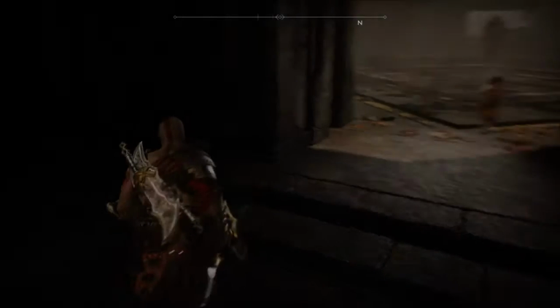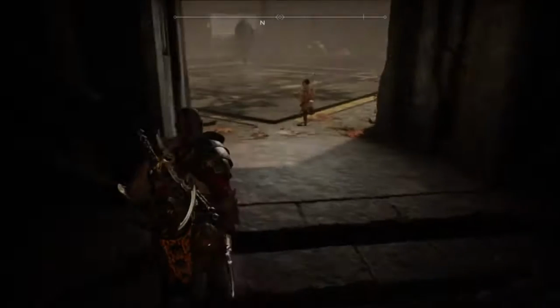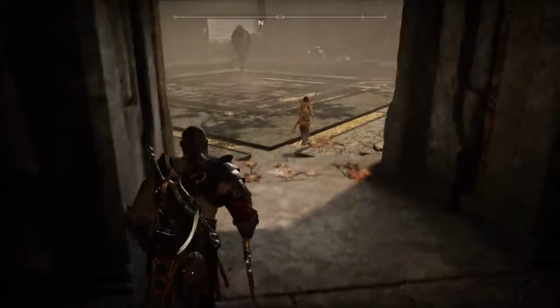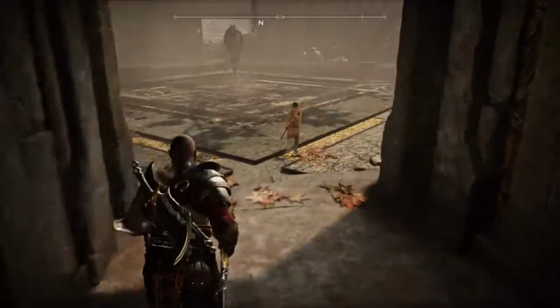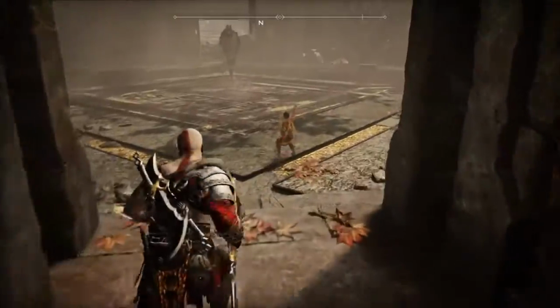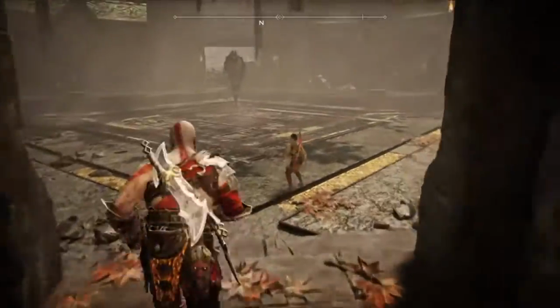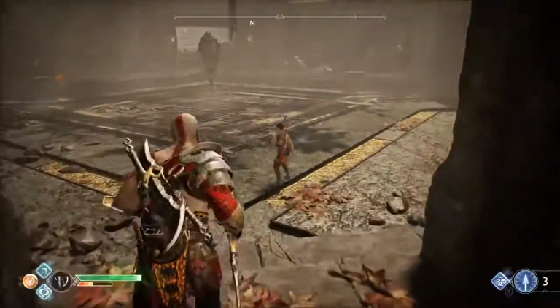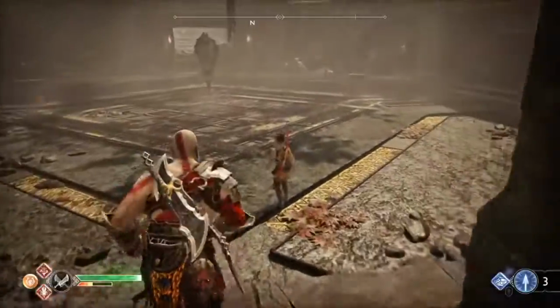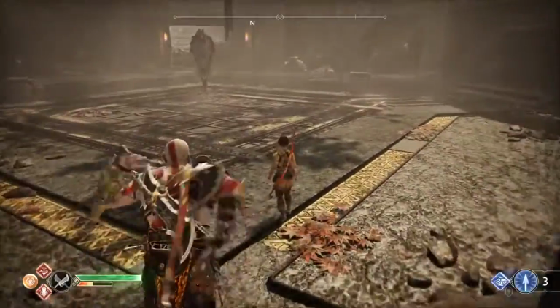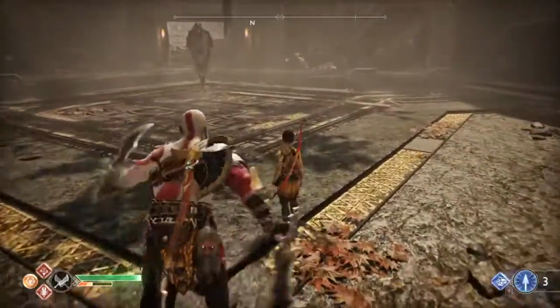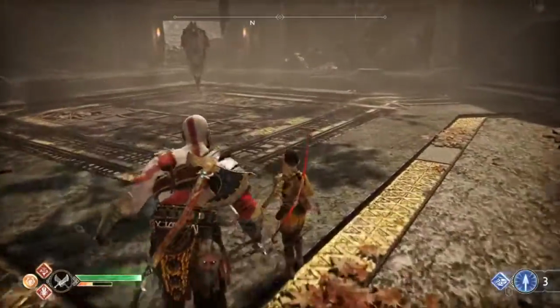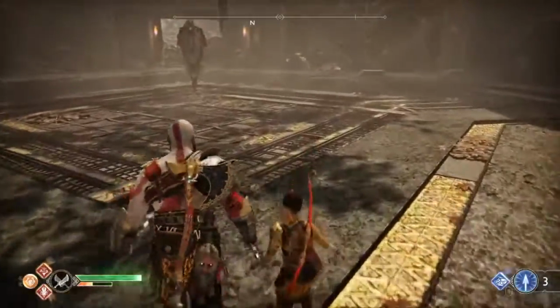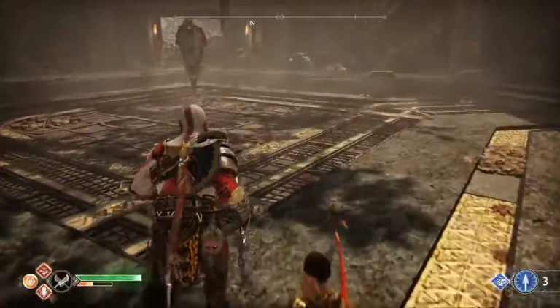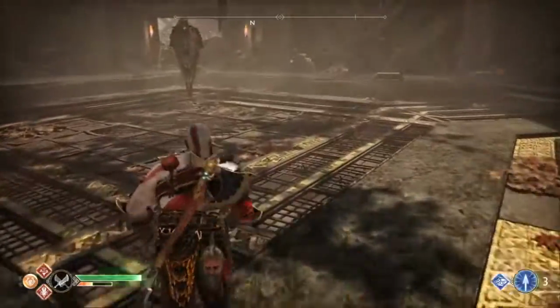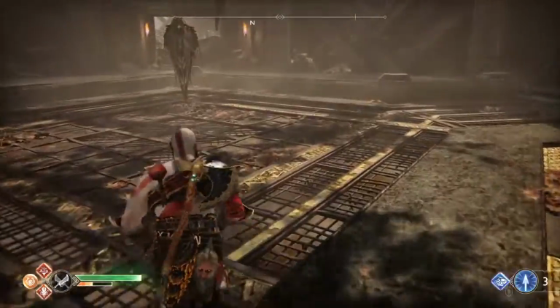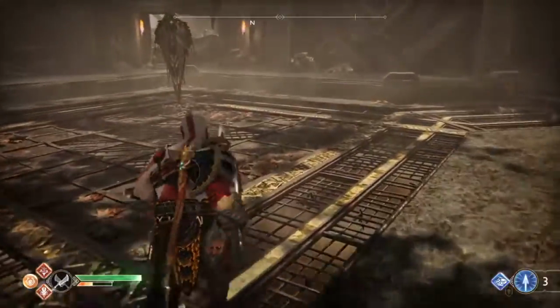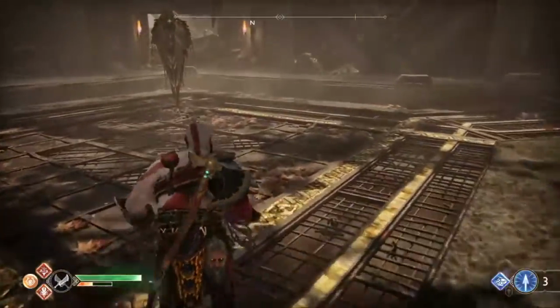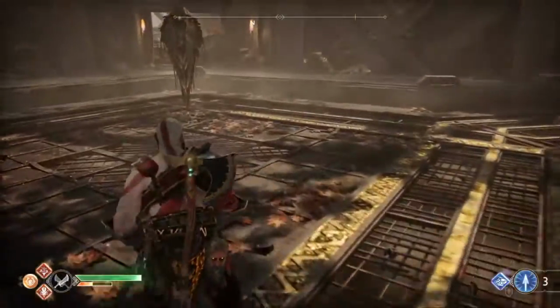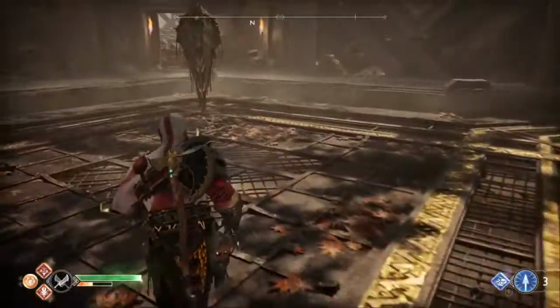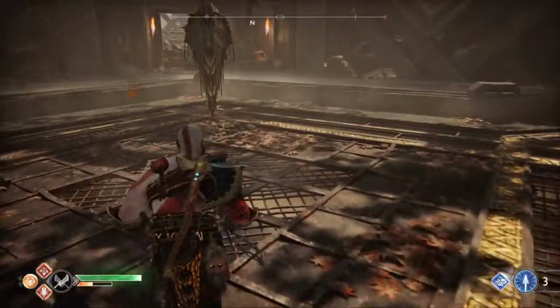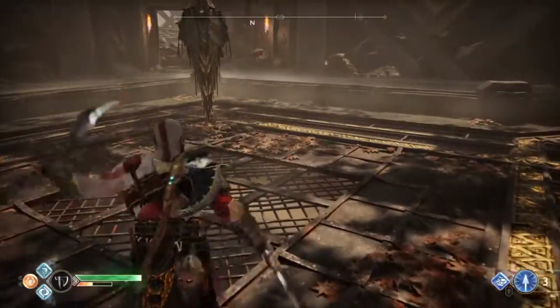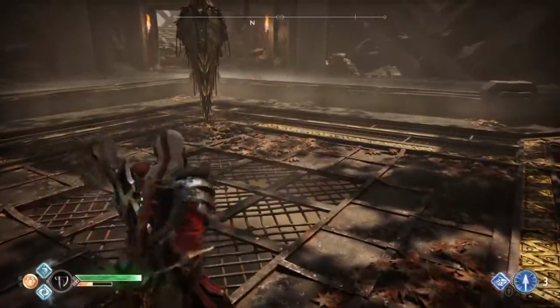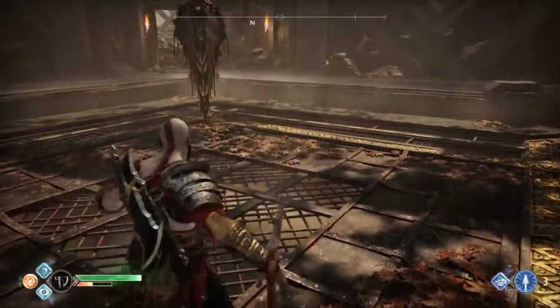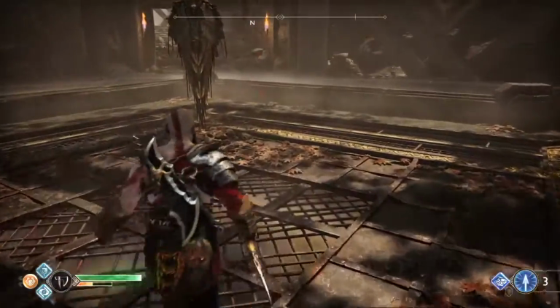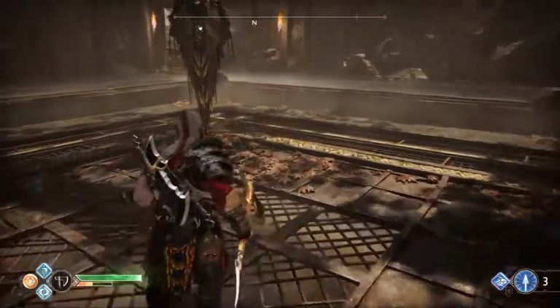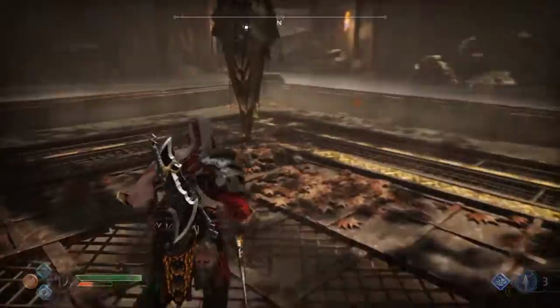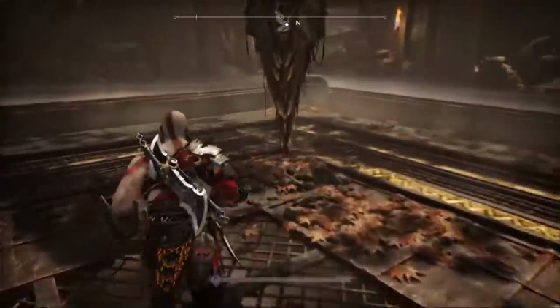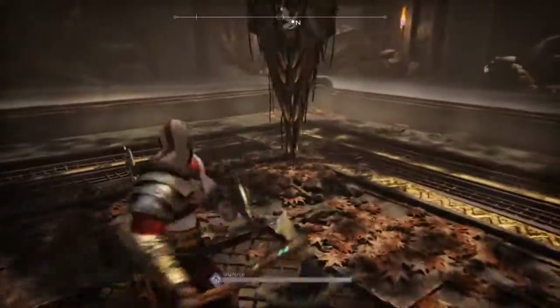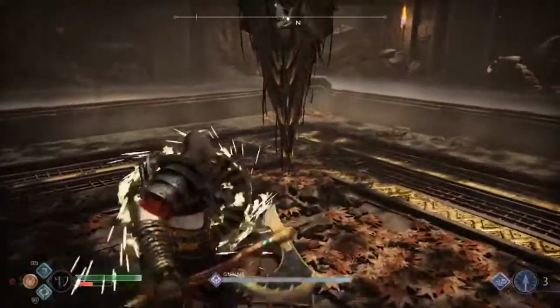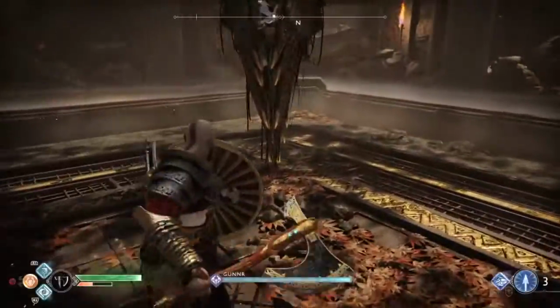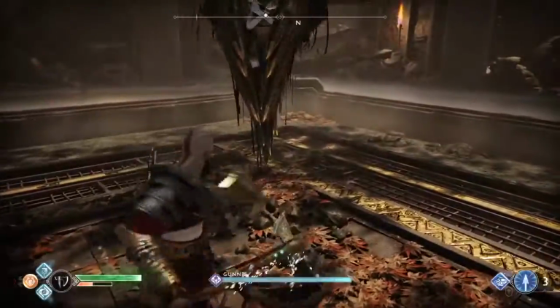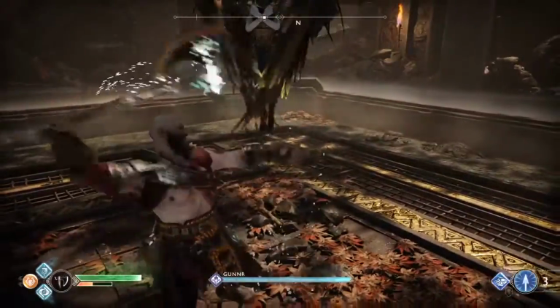Hello everybody. This is BicolorBear. I am bringing you a God of War Valkyrie fight — the first one that you encounter.